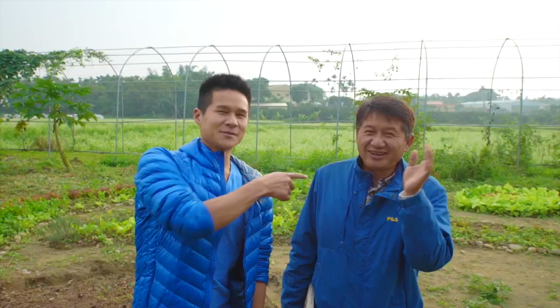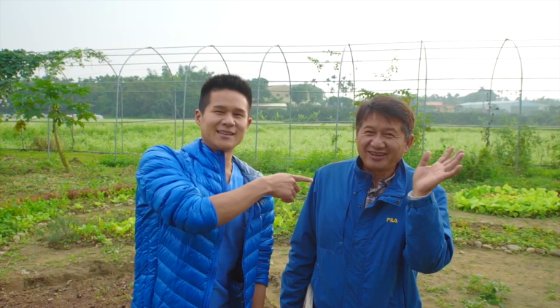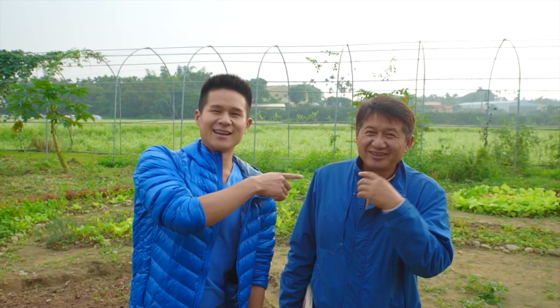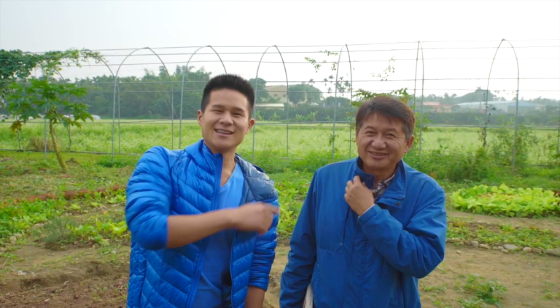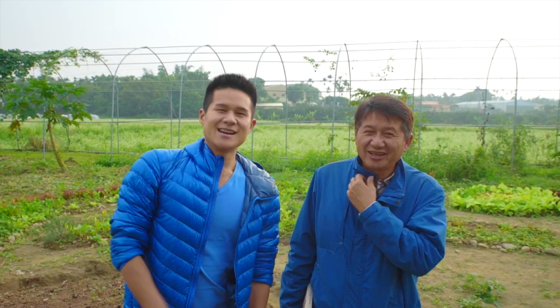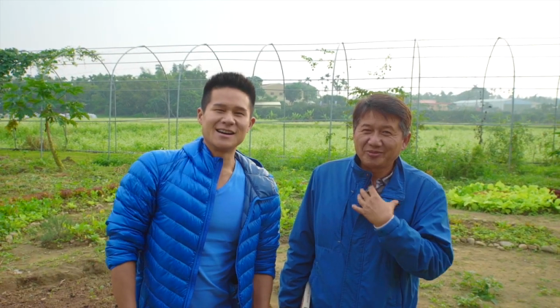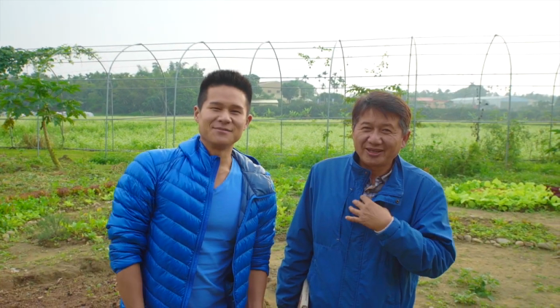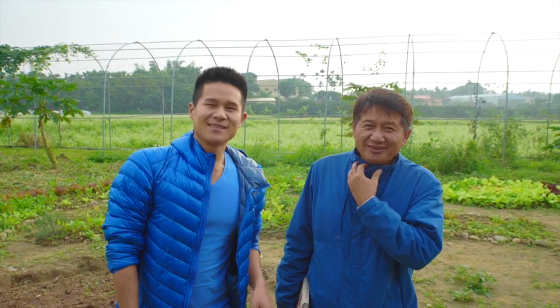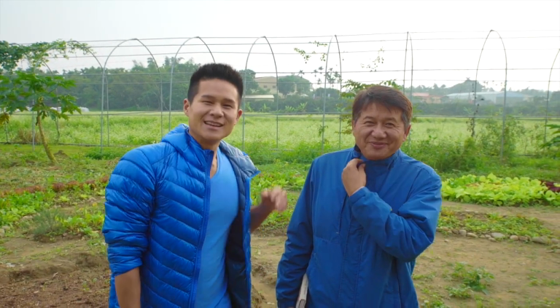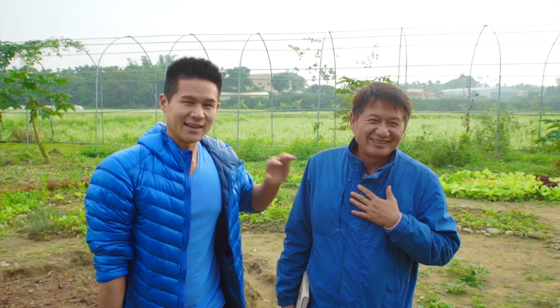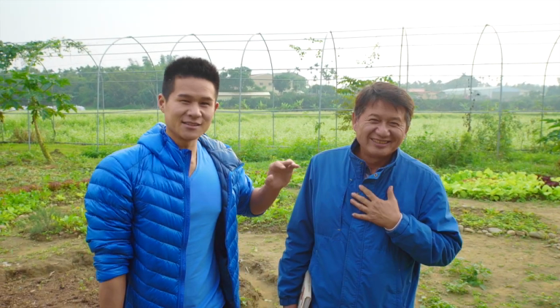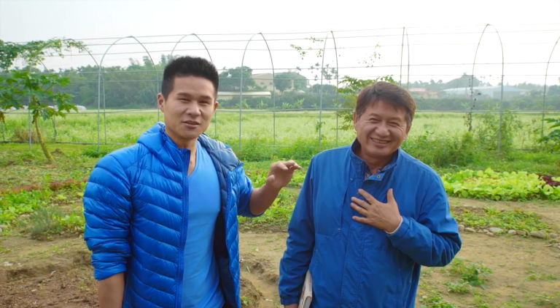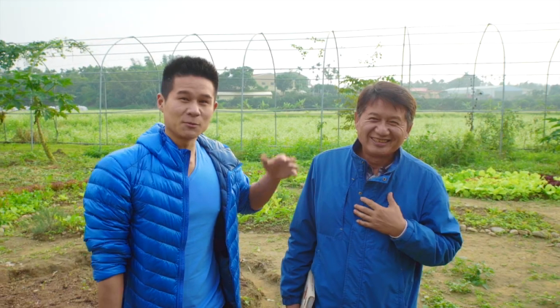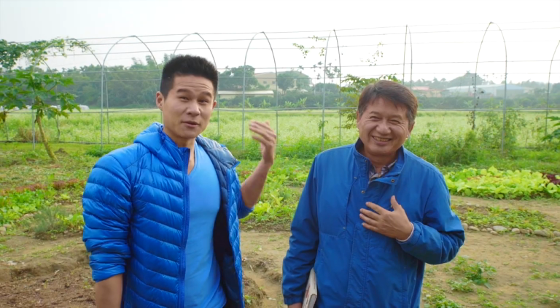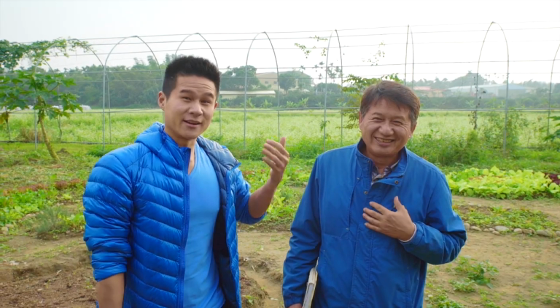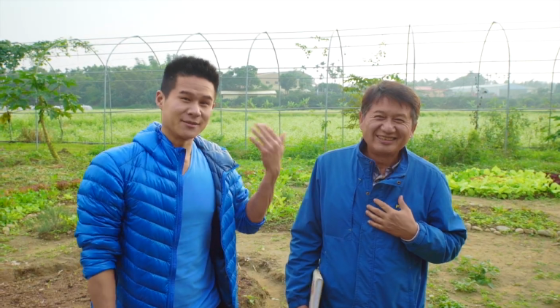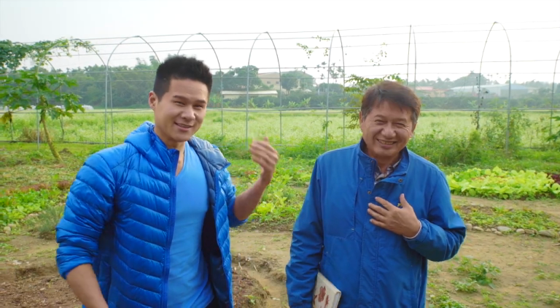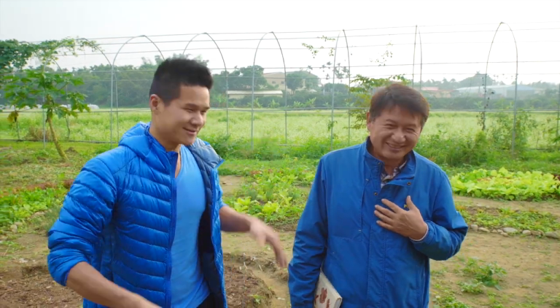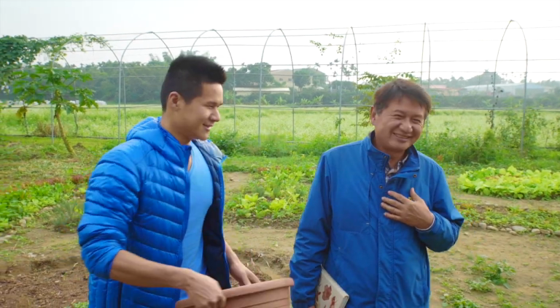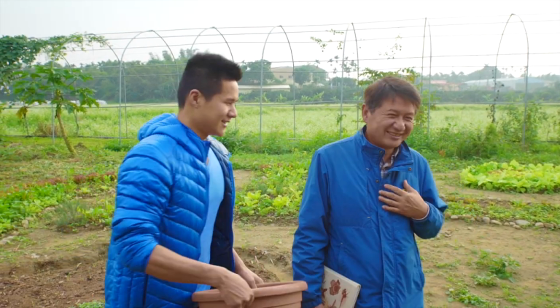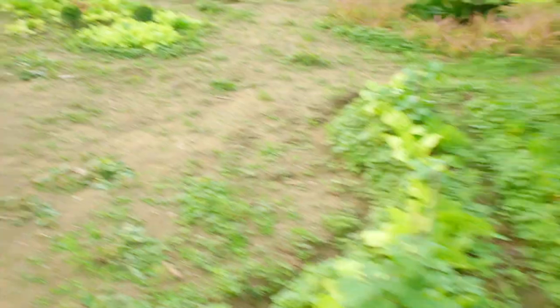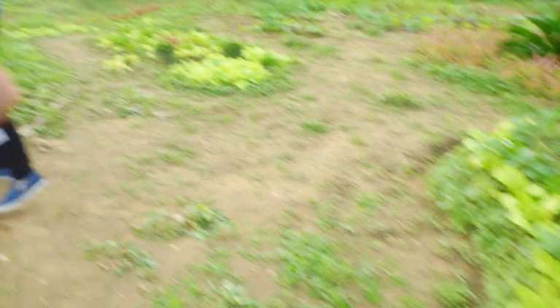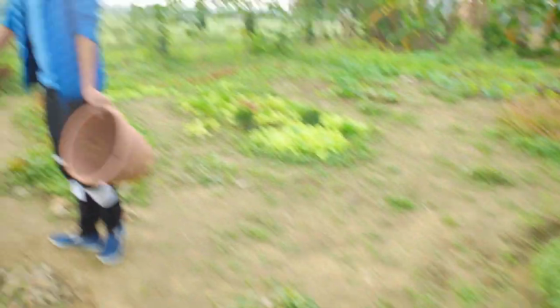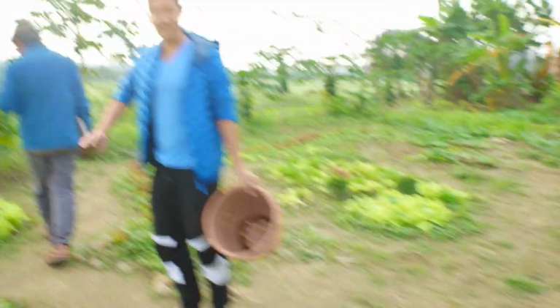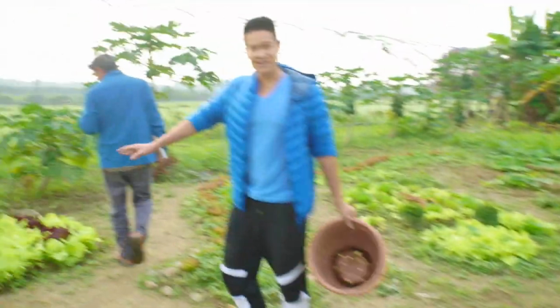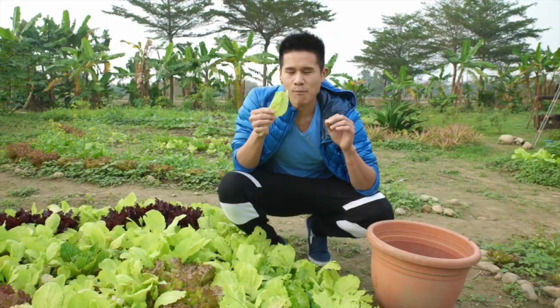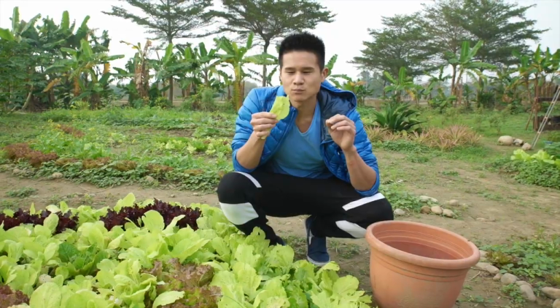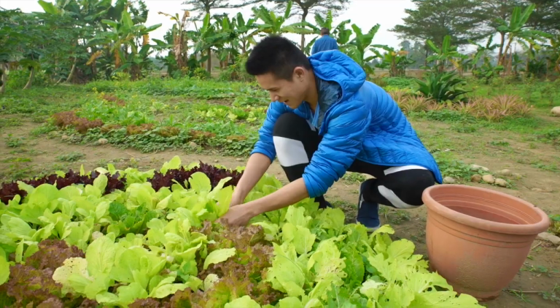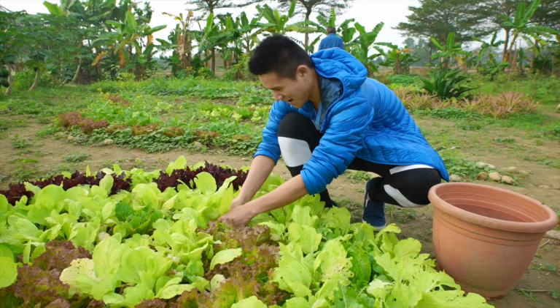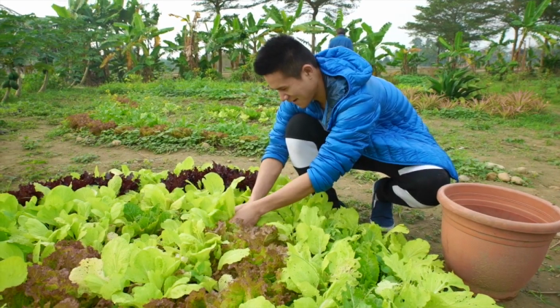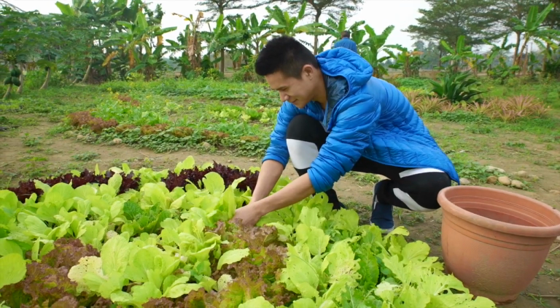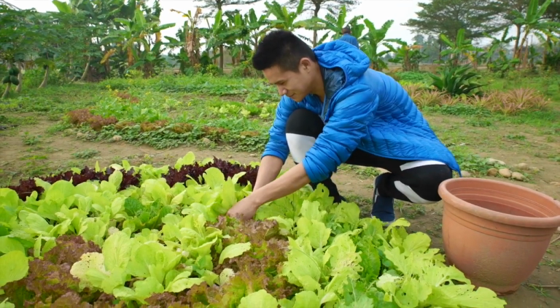This is my dad. My dad's gonna show us what we're growing. Come on, let's go. Everything's organic. It's awesome.